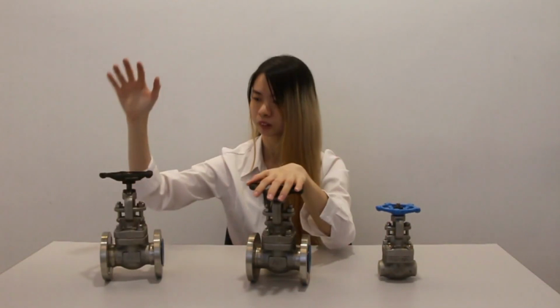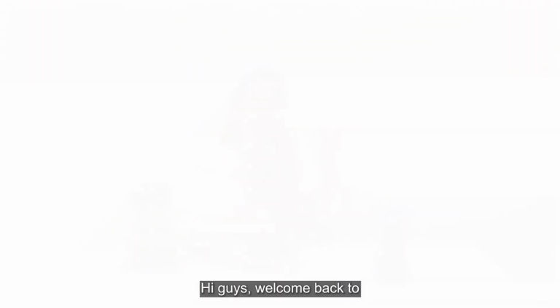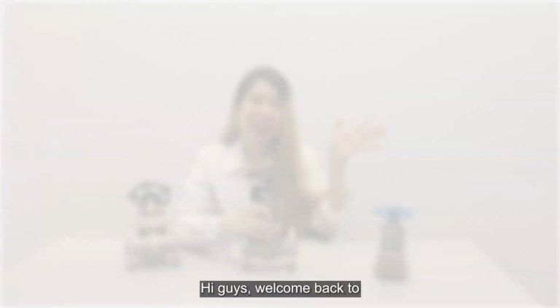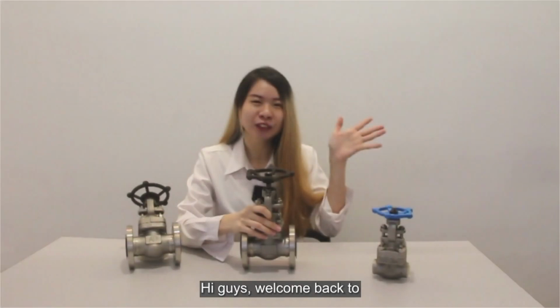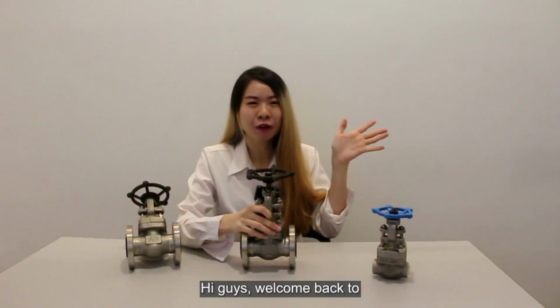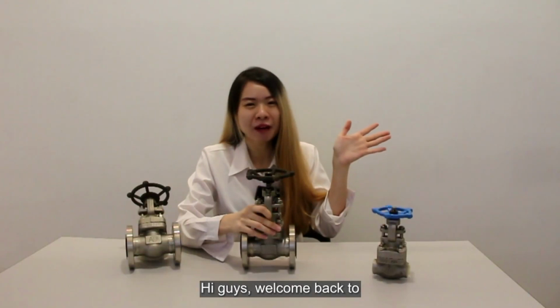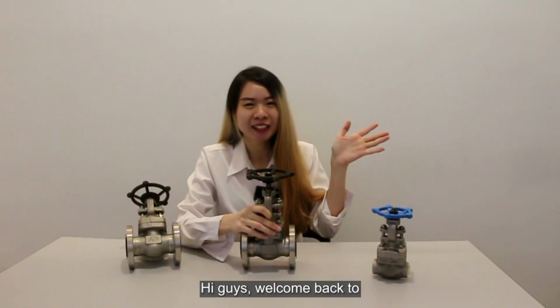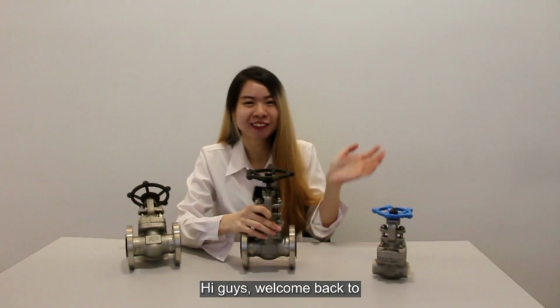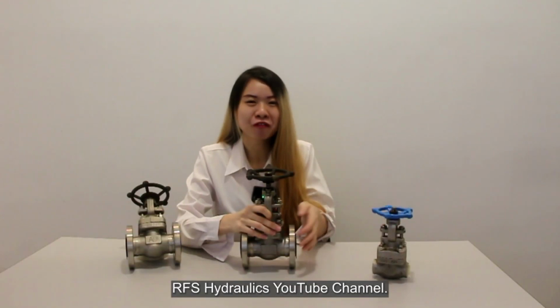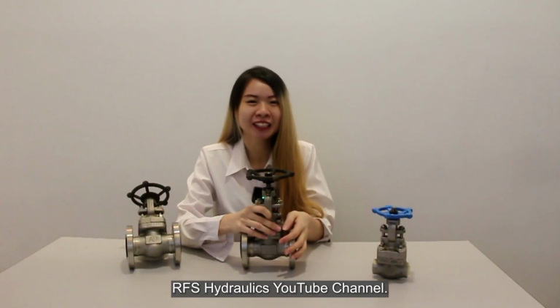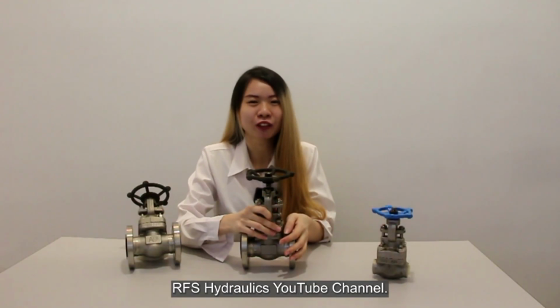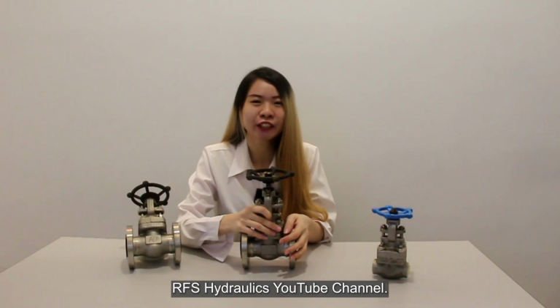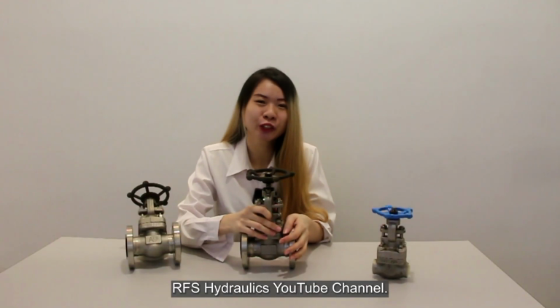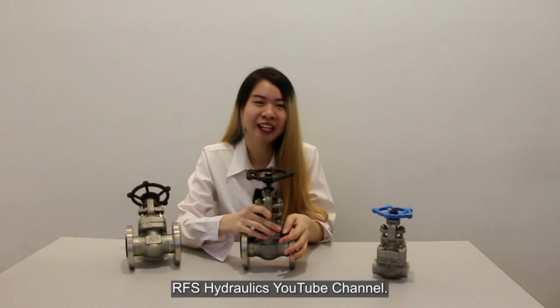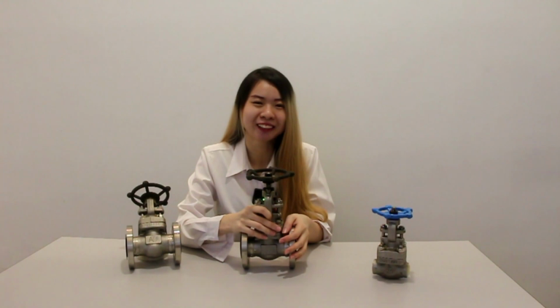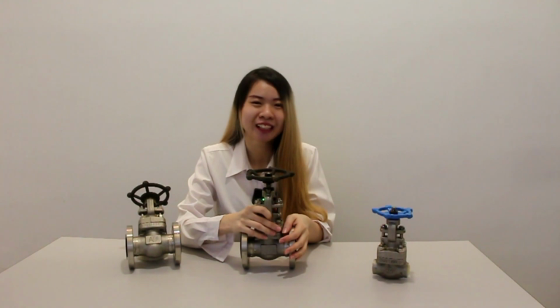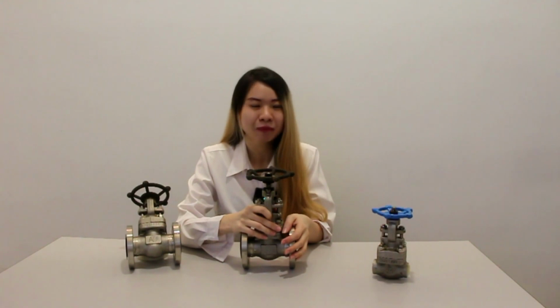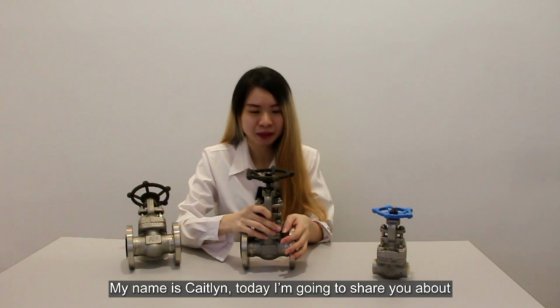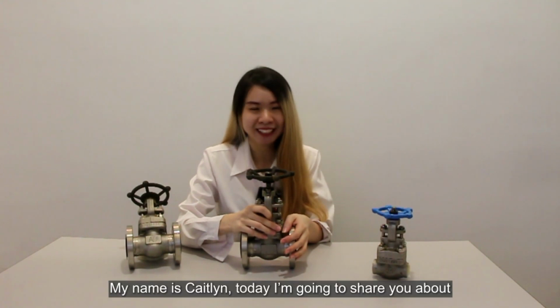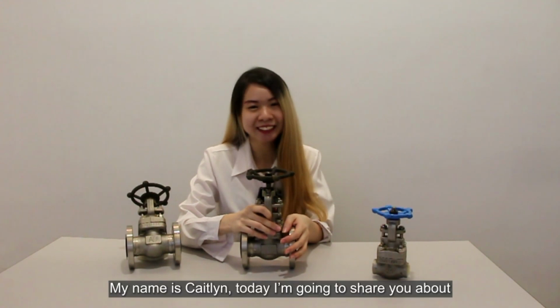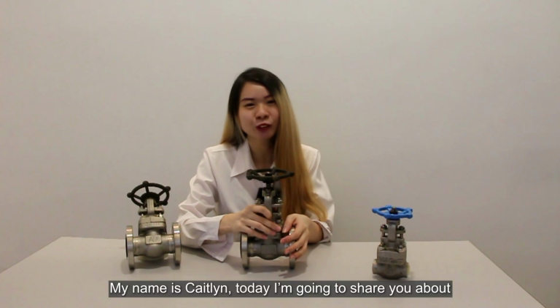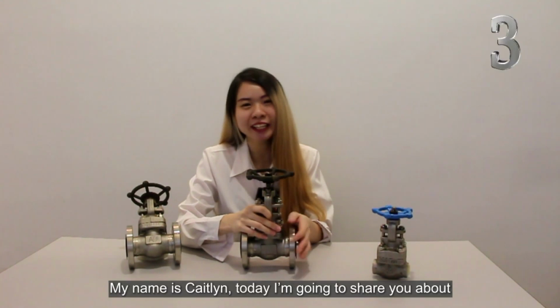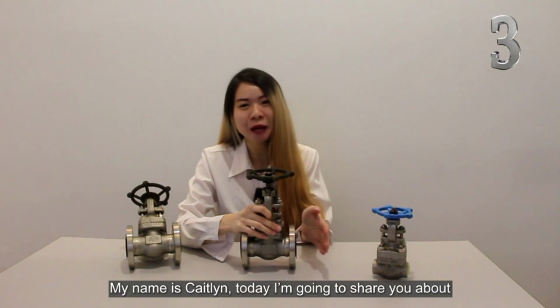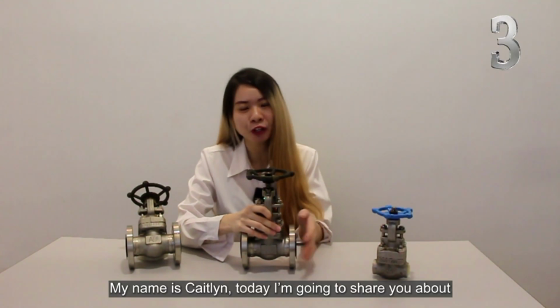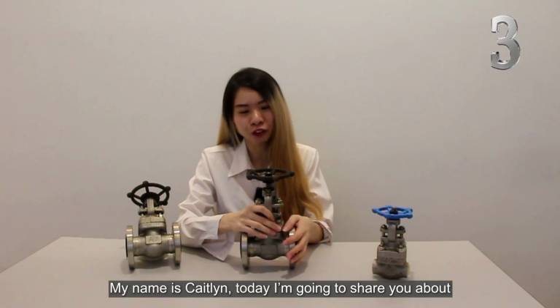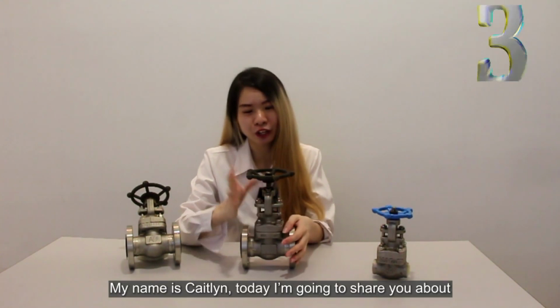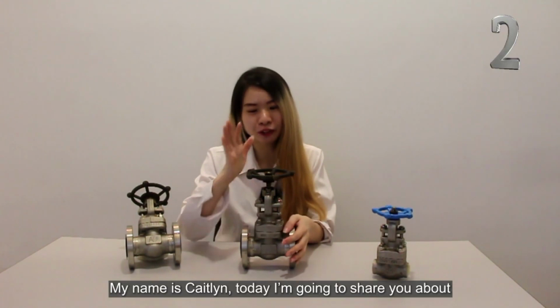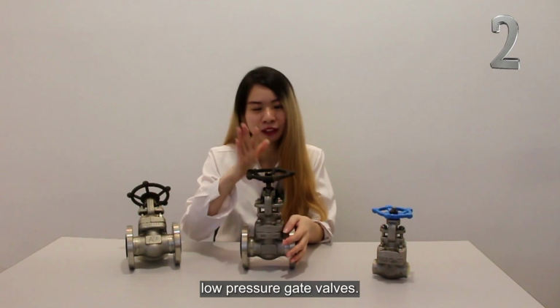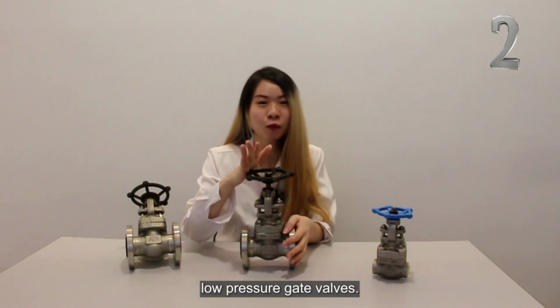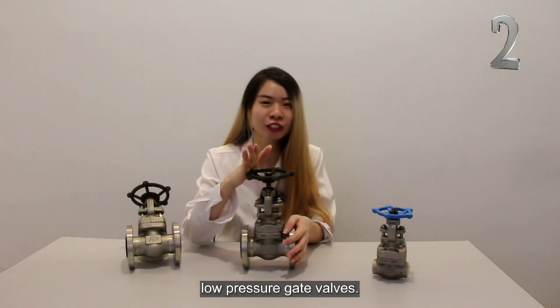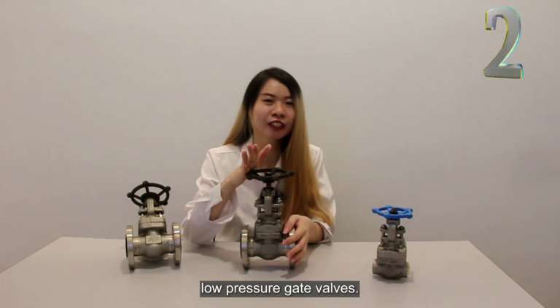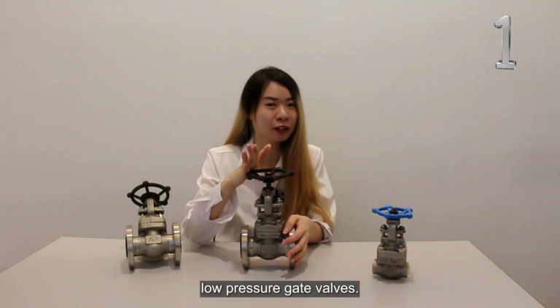Hi guys, welcome back to our hydraulic YouTube channel. My name is Kid Lee. Today, I'm going to show you about the gate valve.